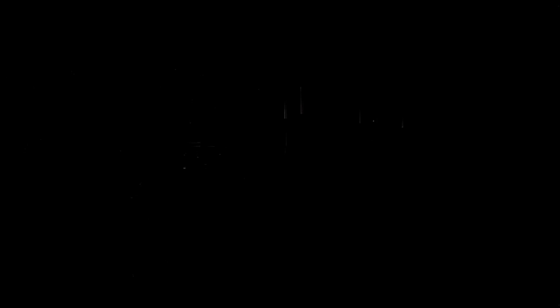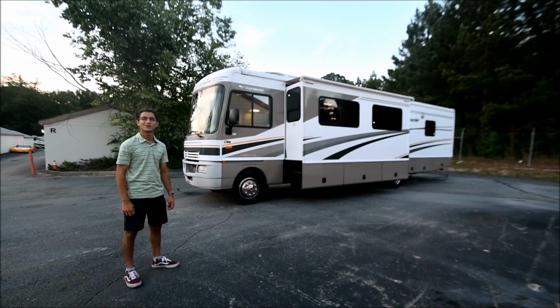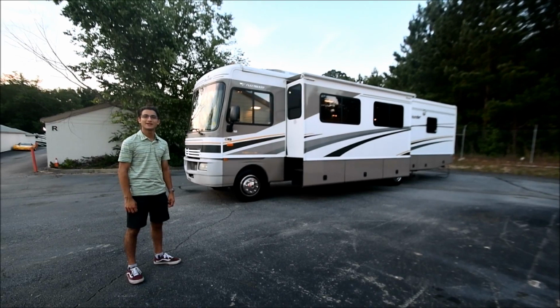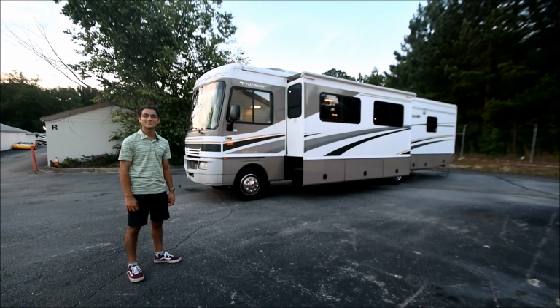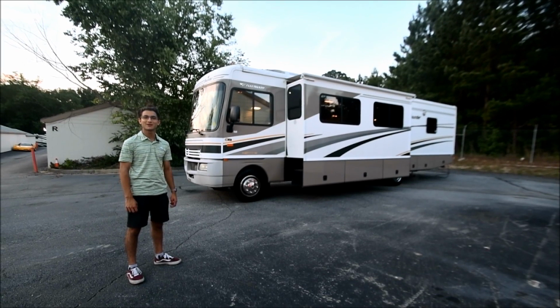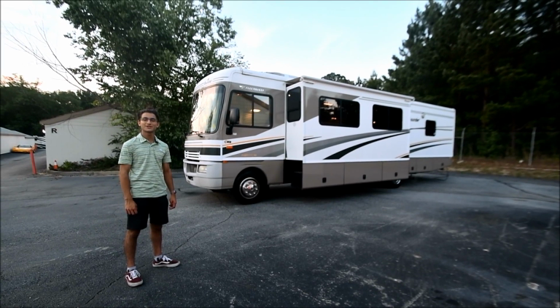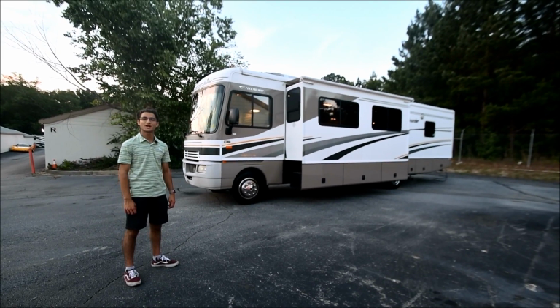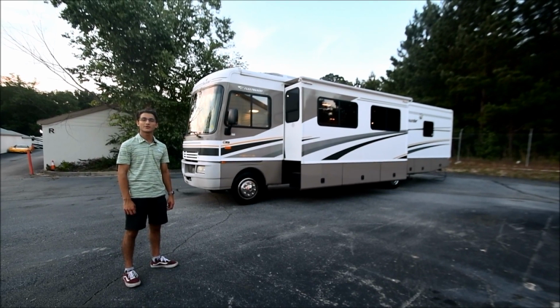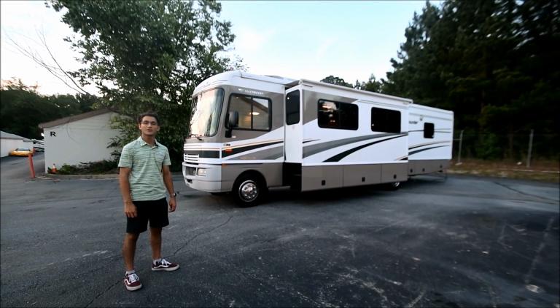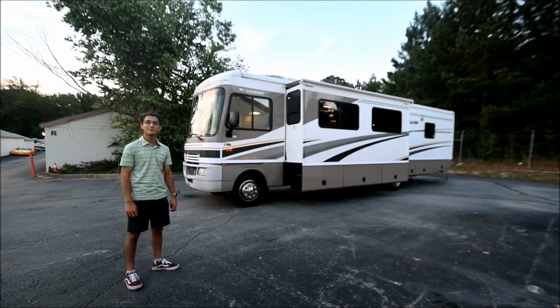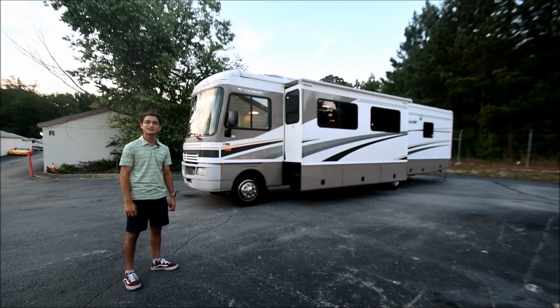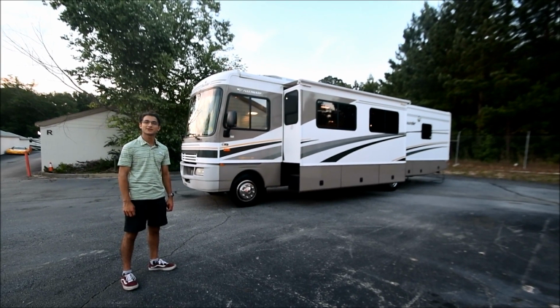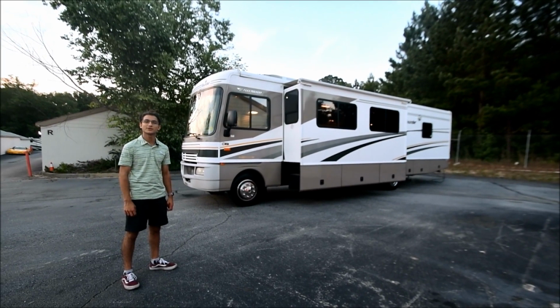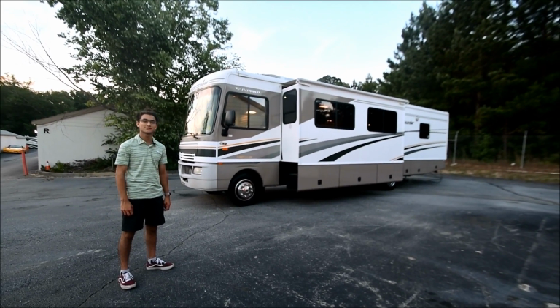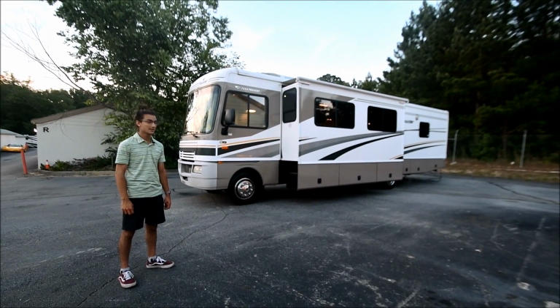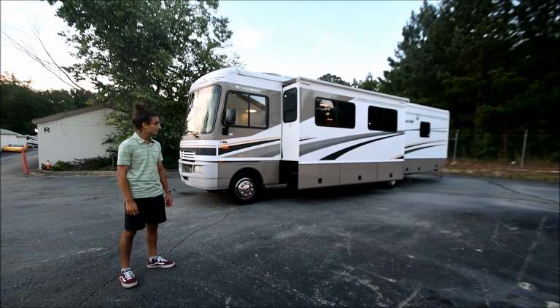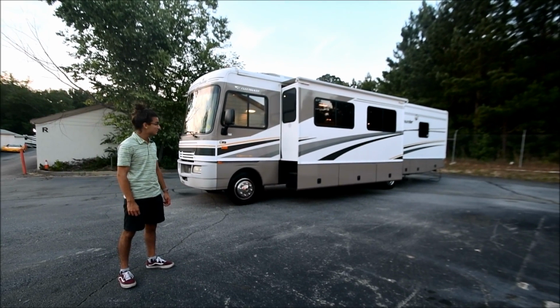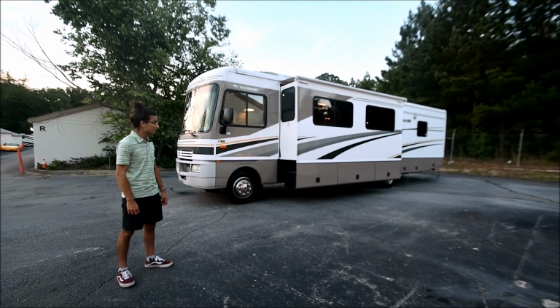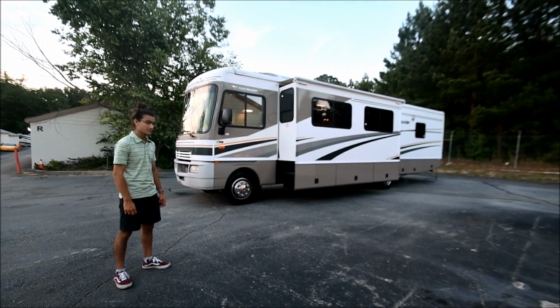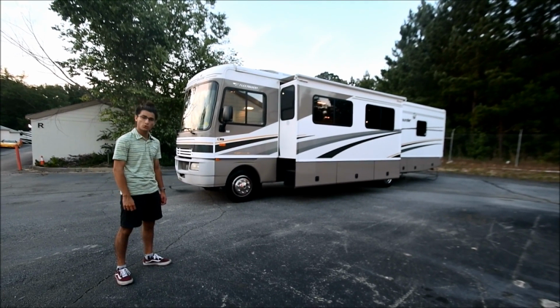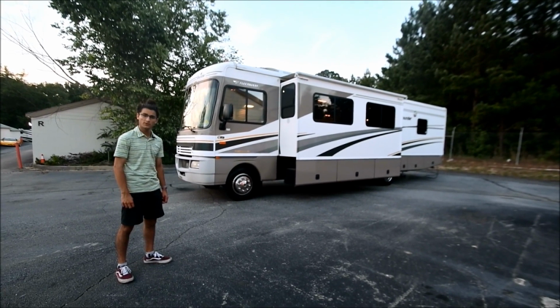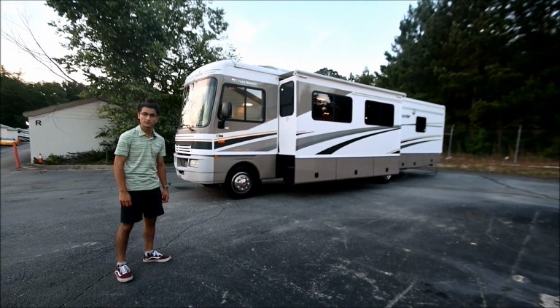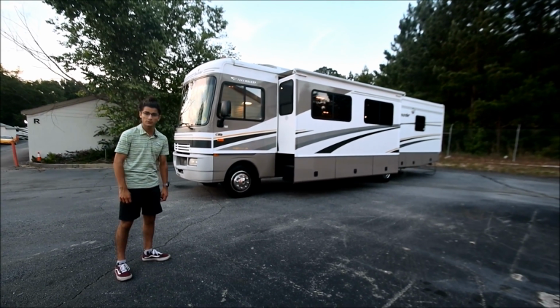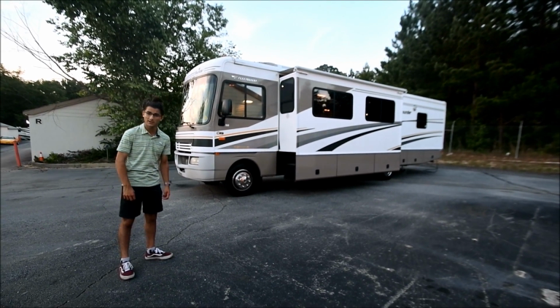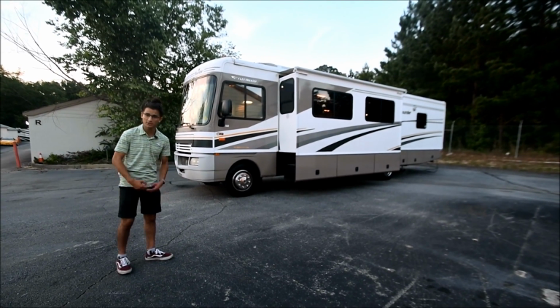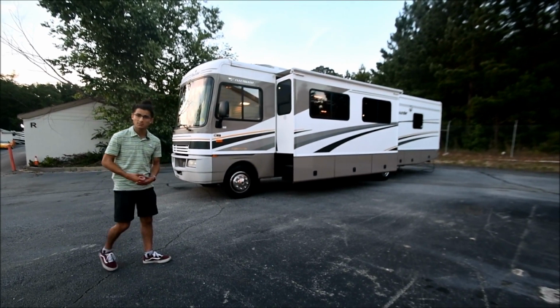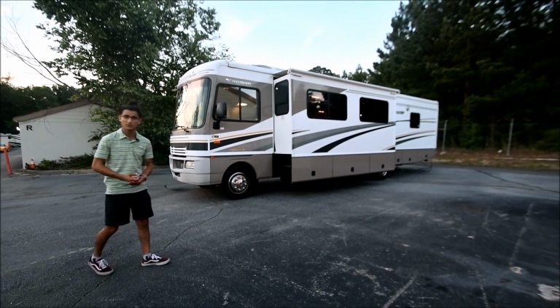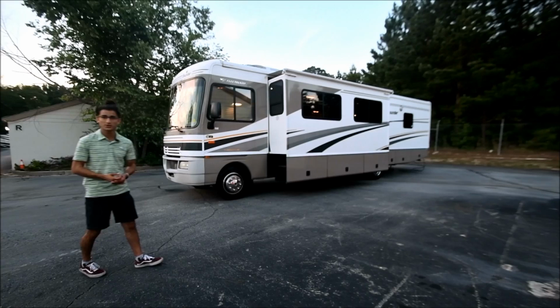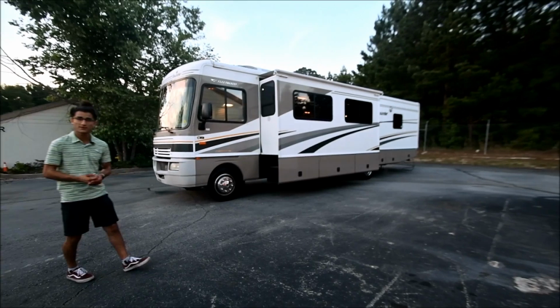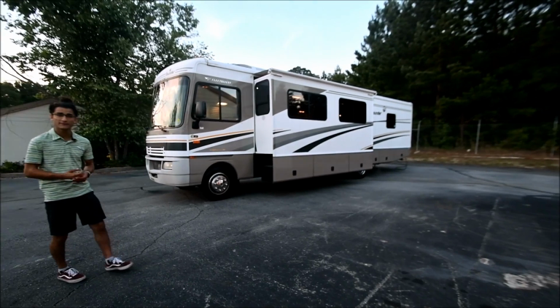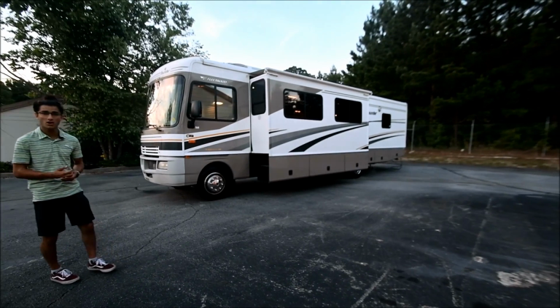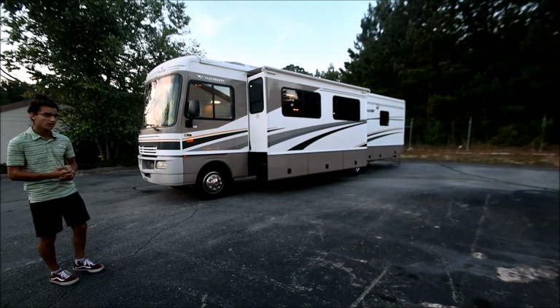Hello, my name is Mayan Chow with RVMAX.US and today we have this 2004 Fleetwood Bounder, Model 35R.